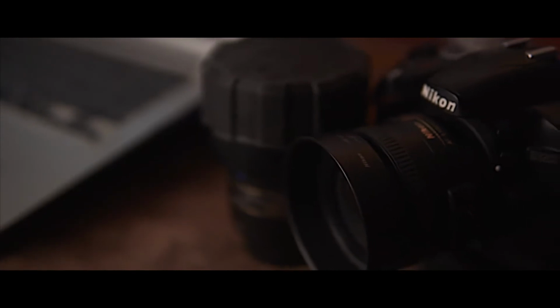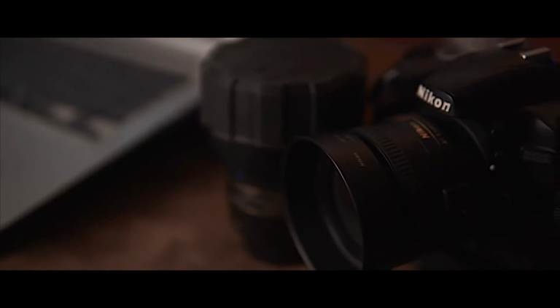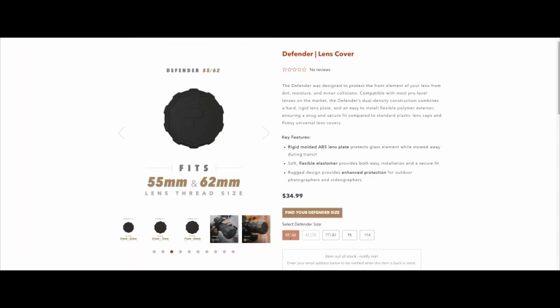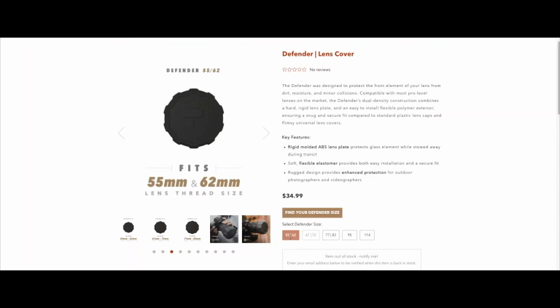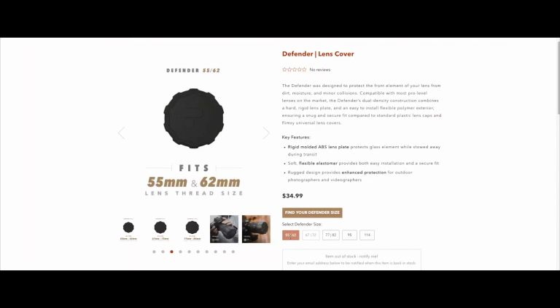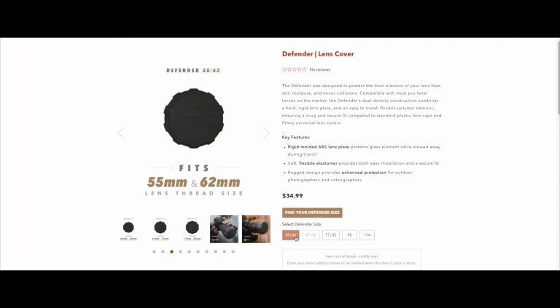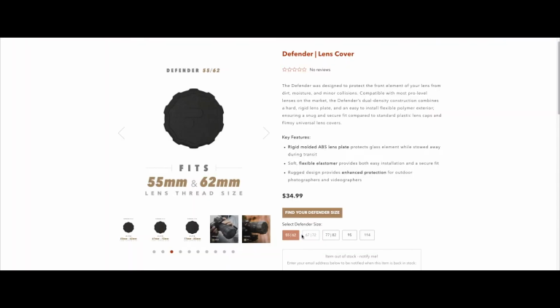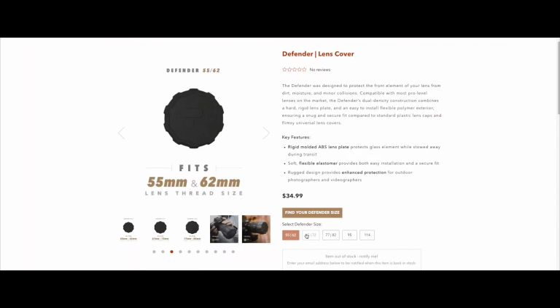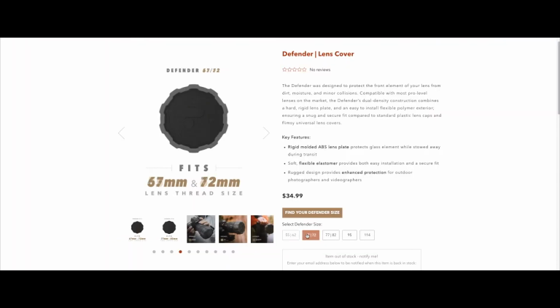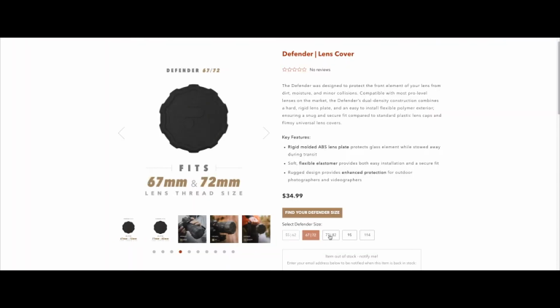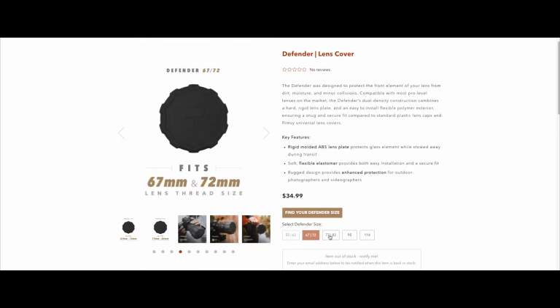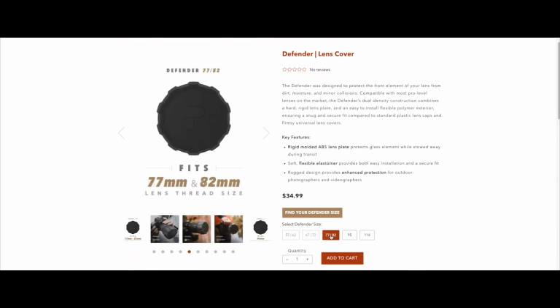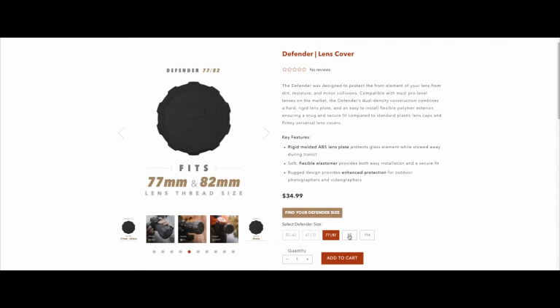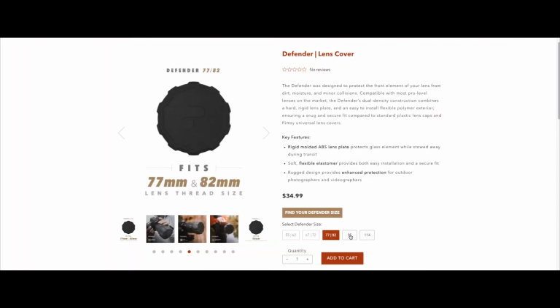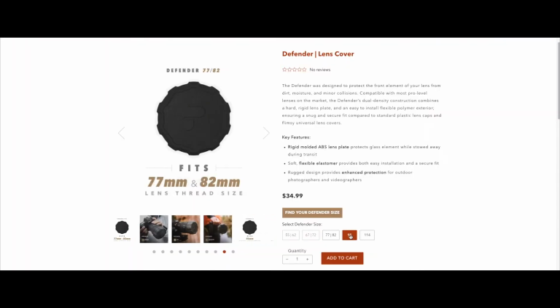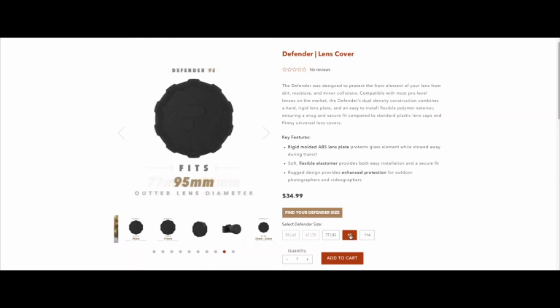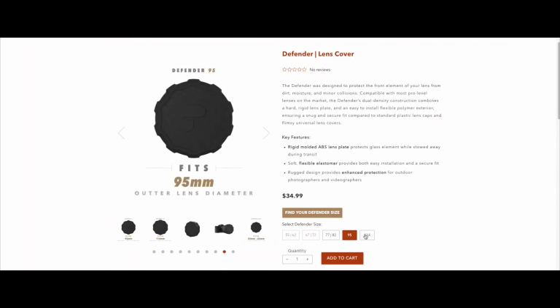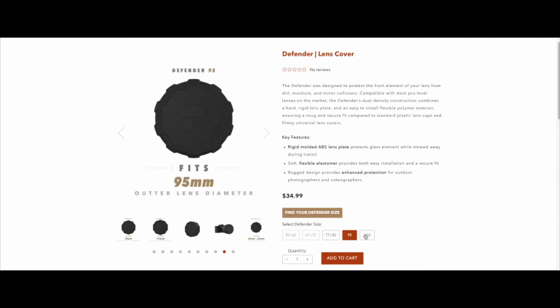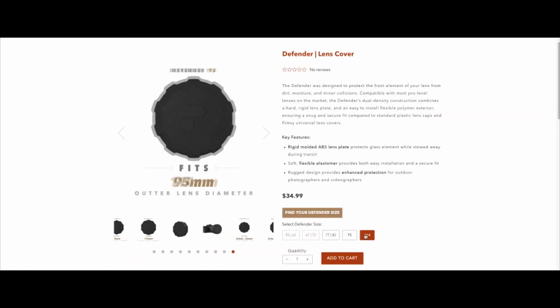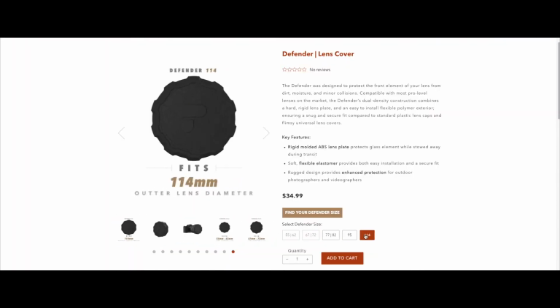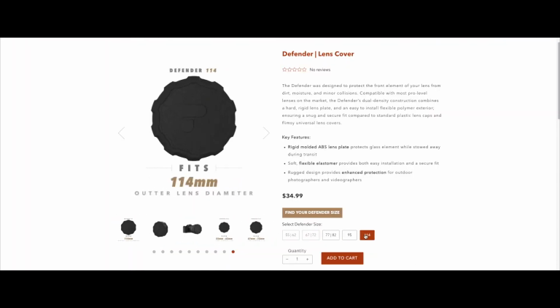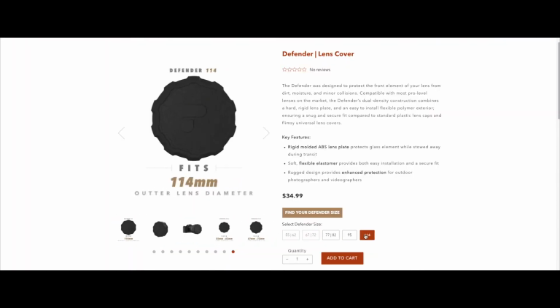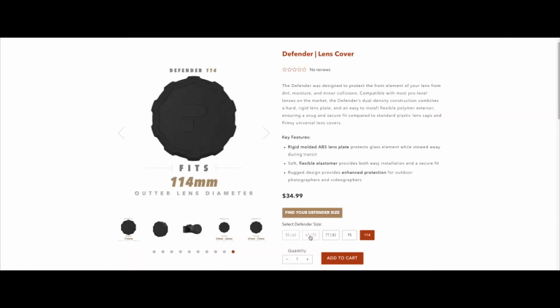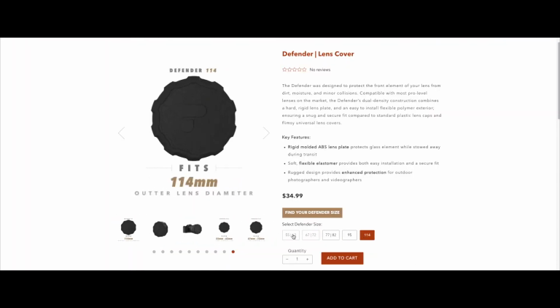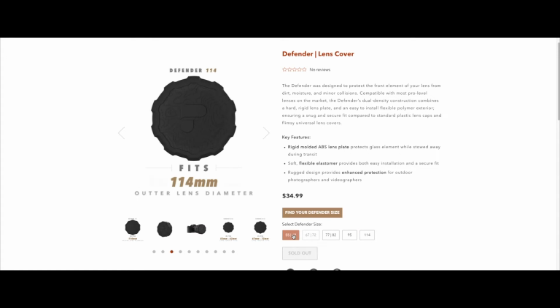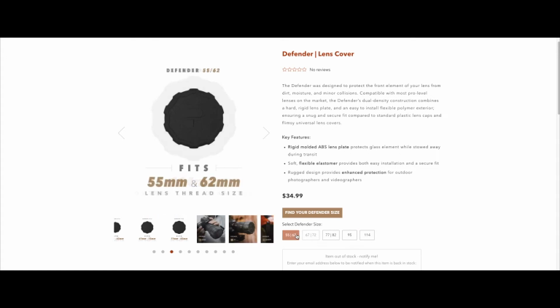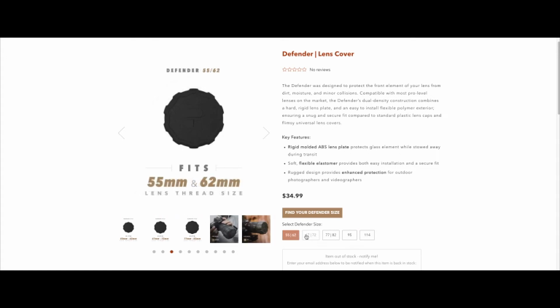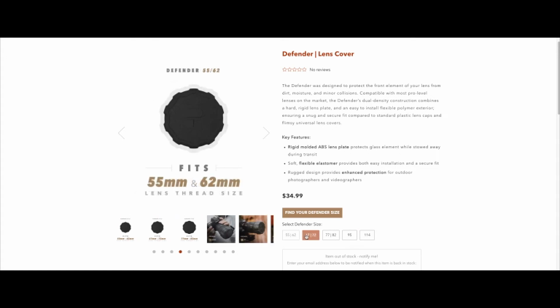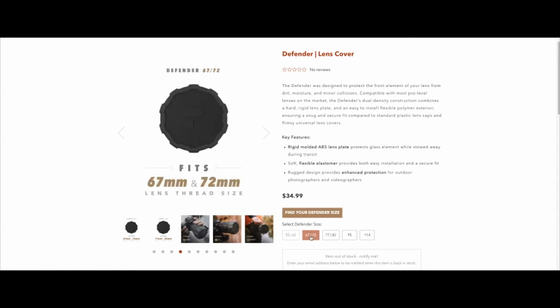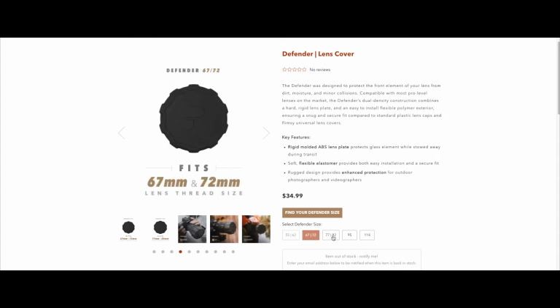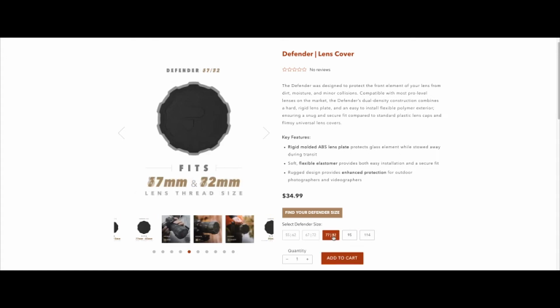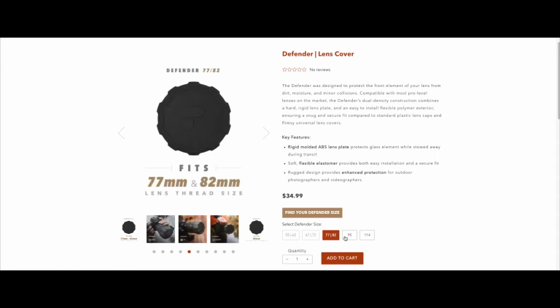It is available in varying sizes, and some of them can also be fitted on your lens or in your lens suits.